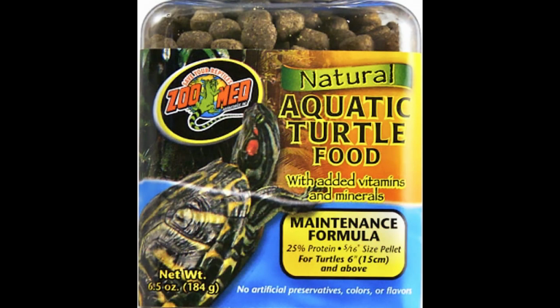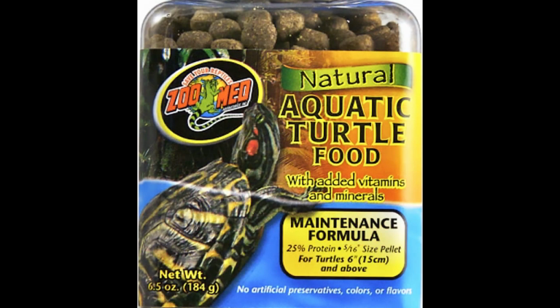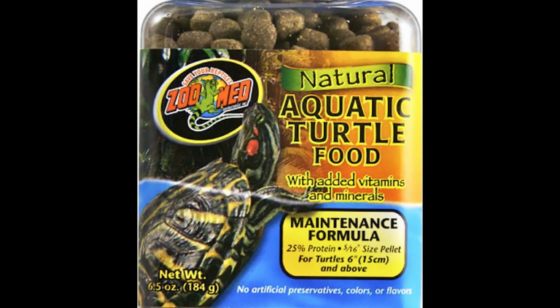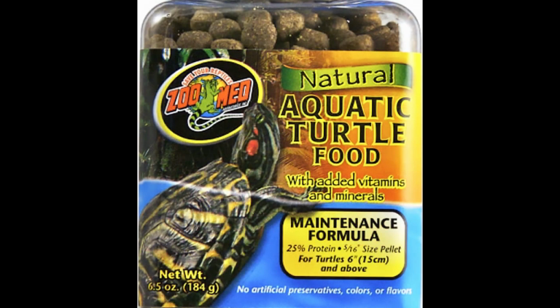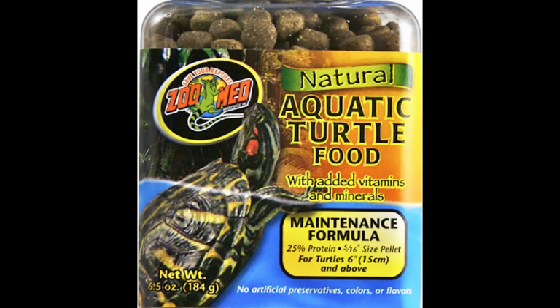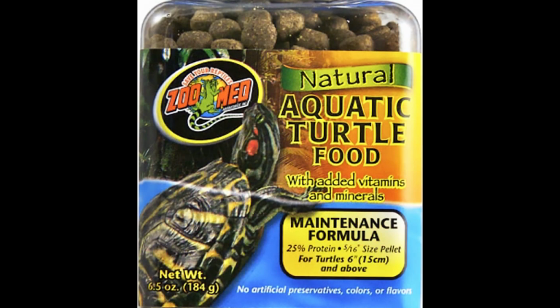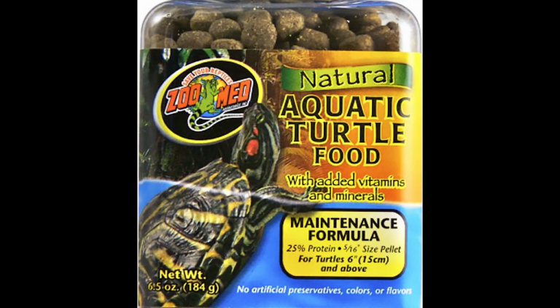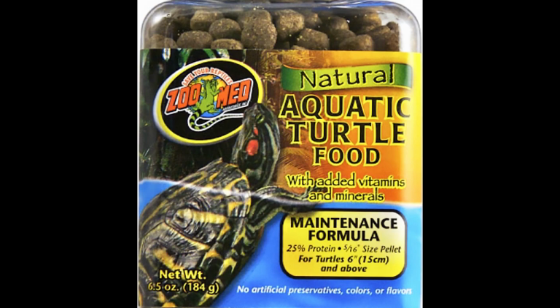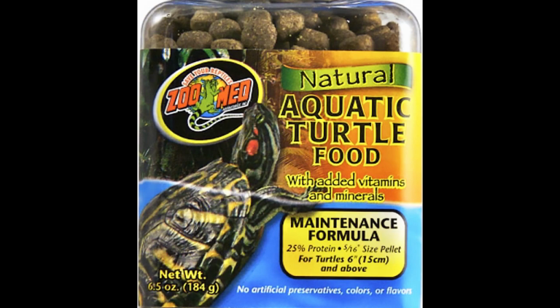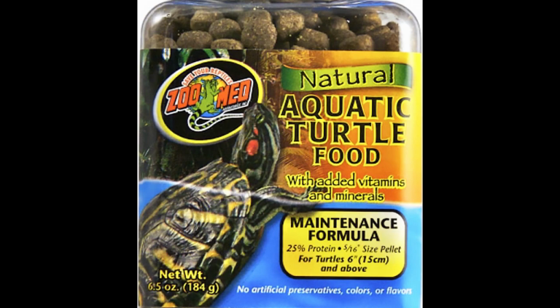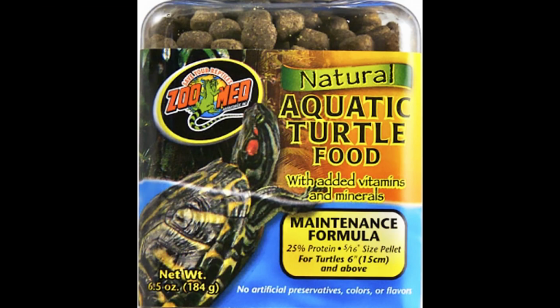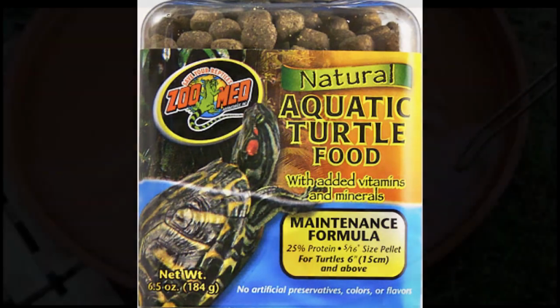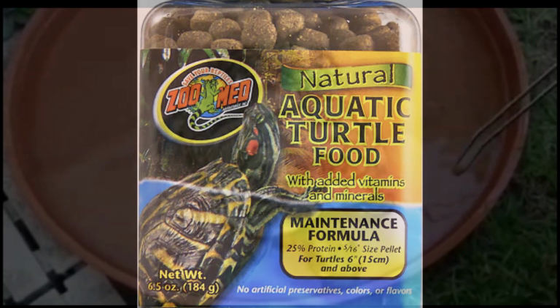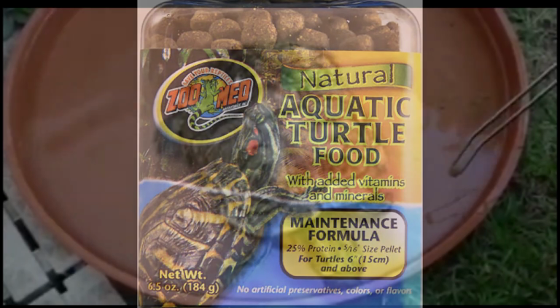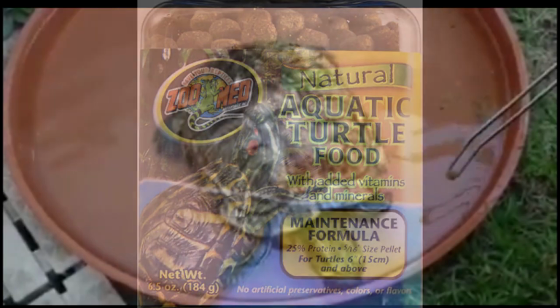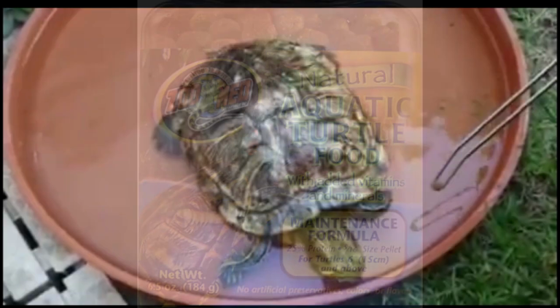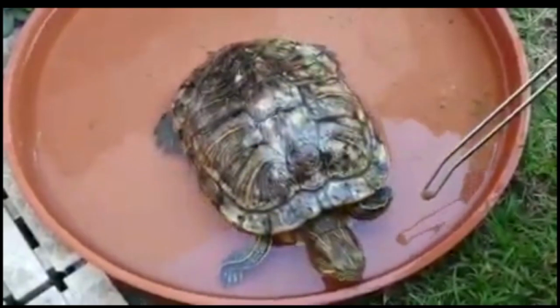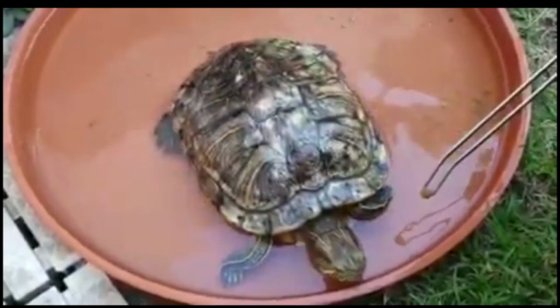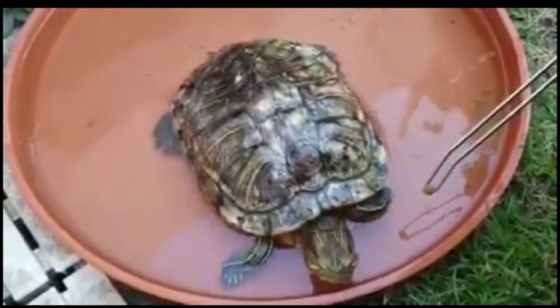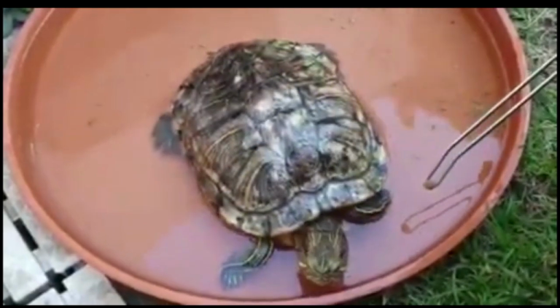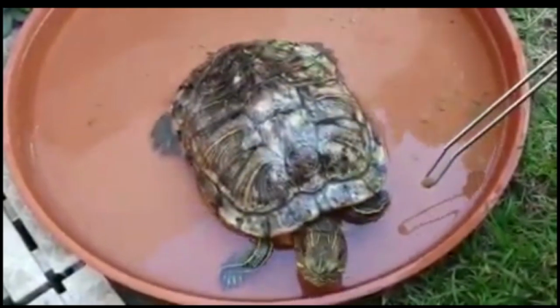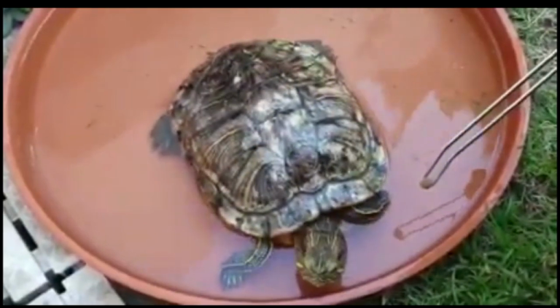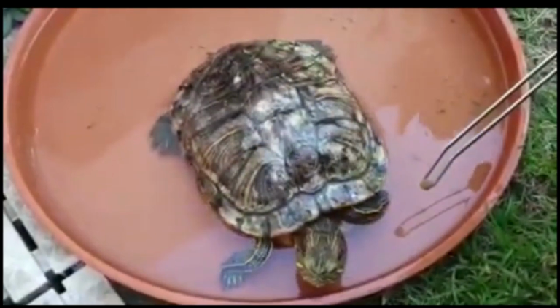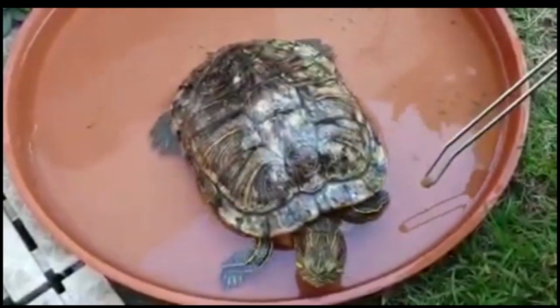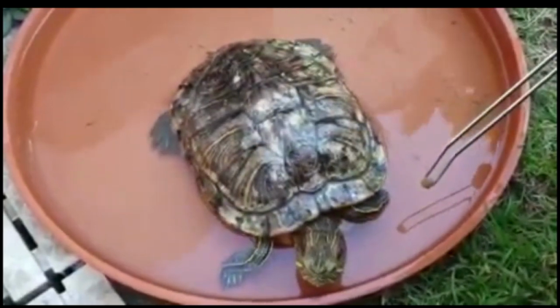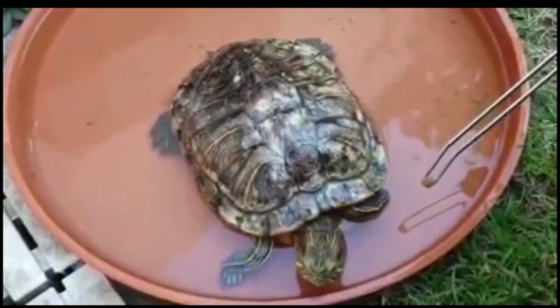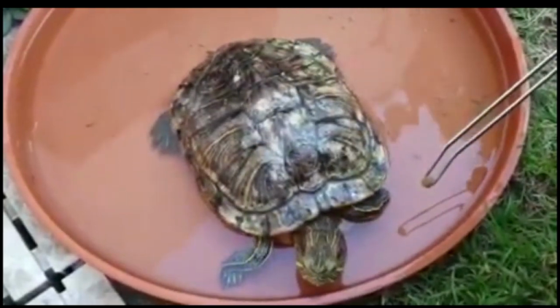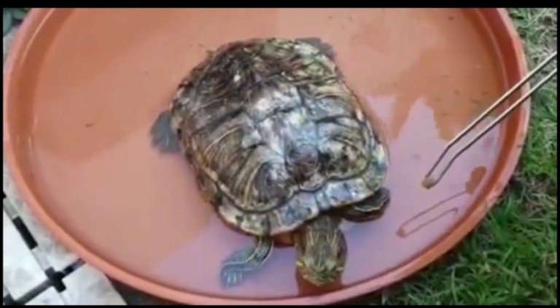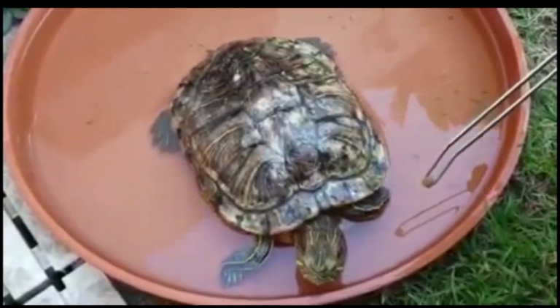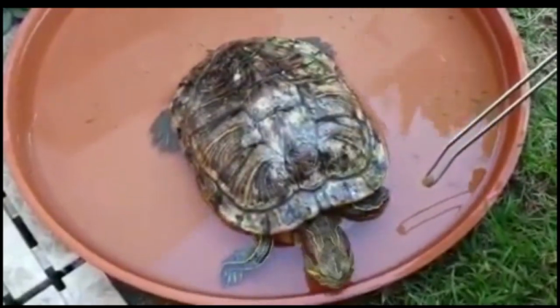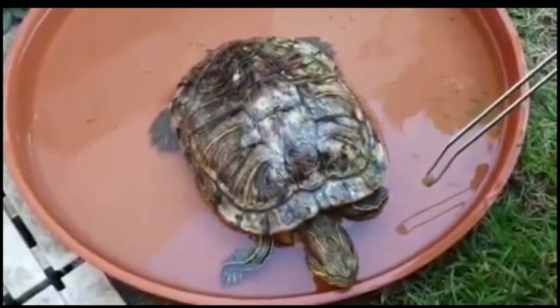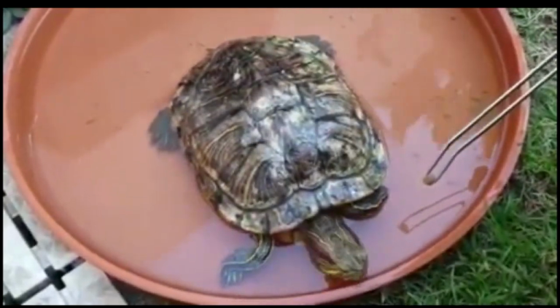The owner soaked the pellets in a calcium supplement and fed her. The owner was happy with the outcome.